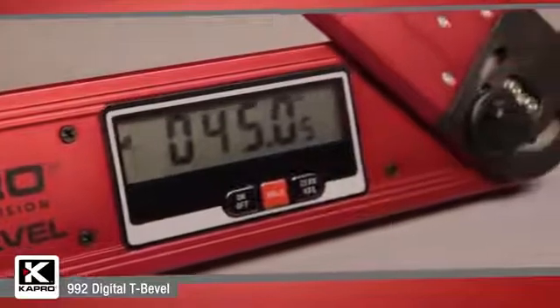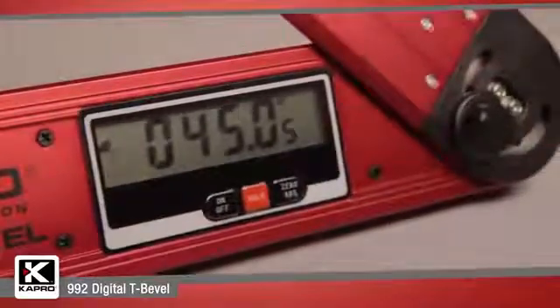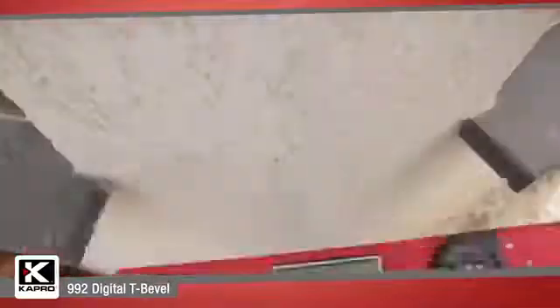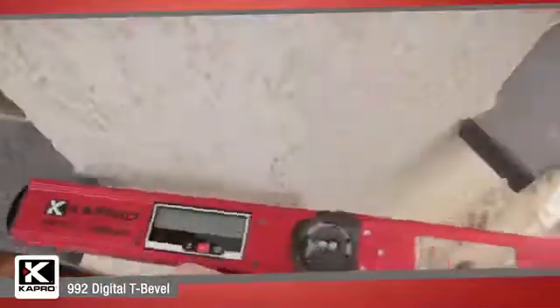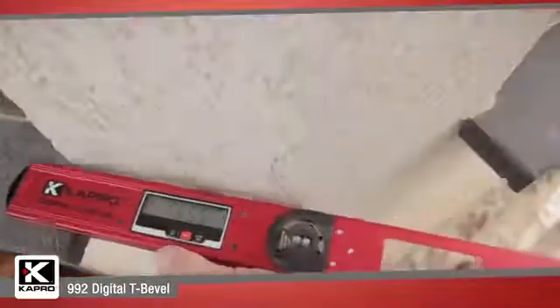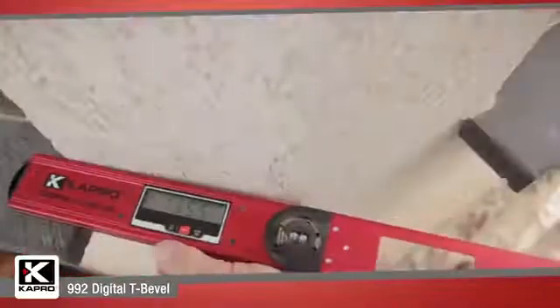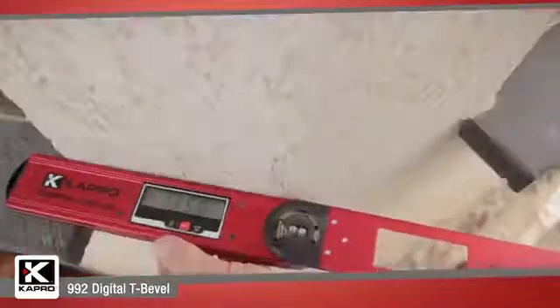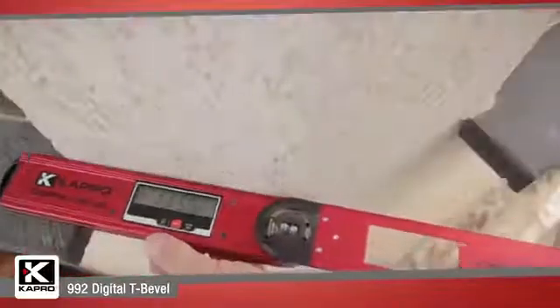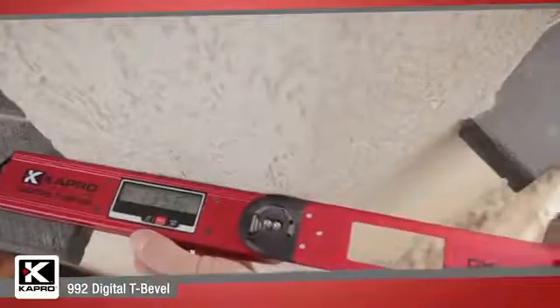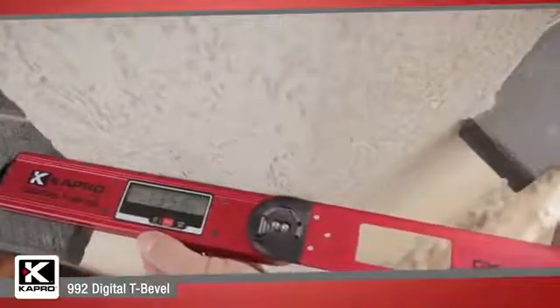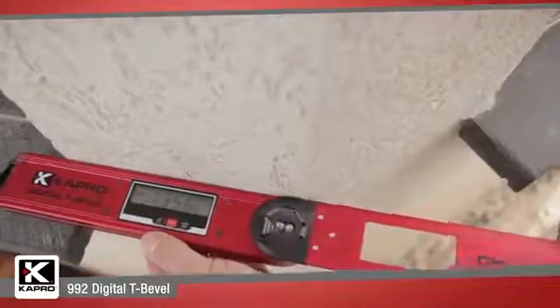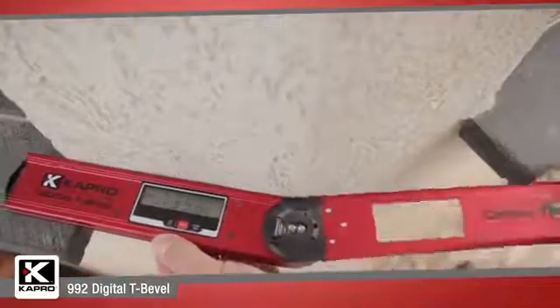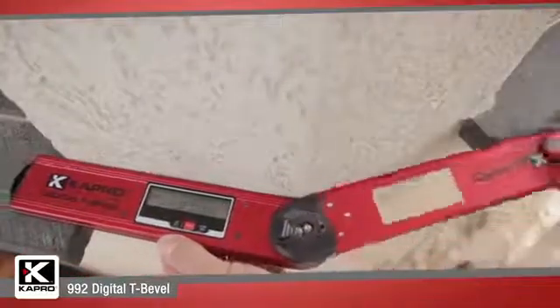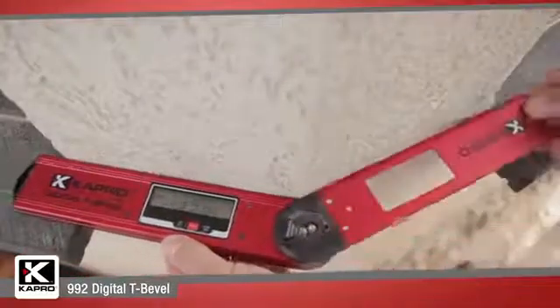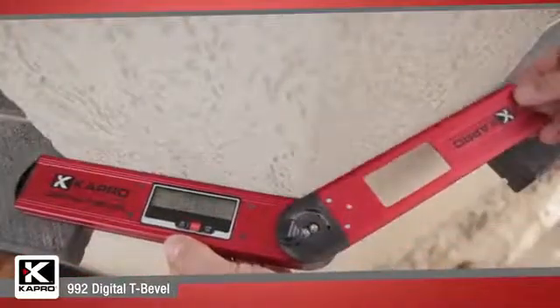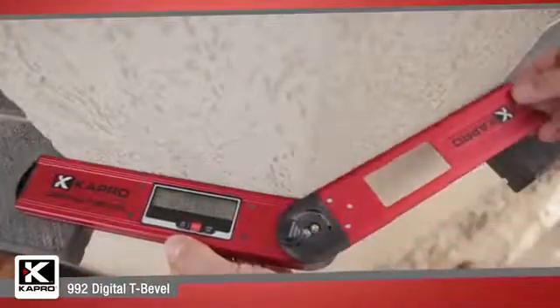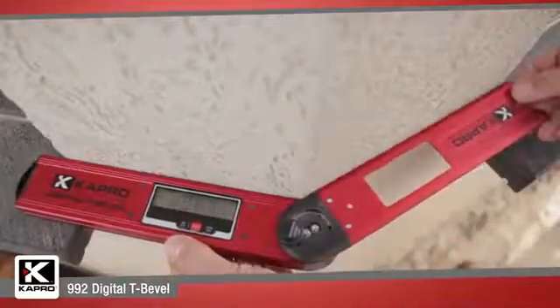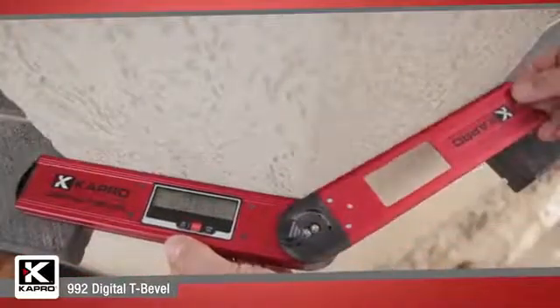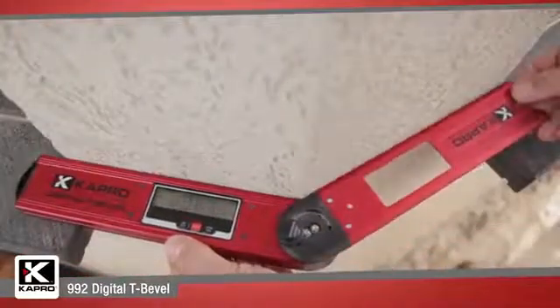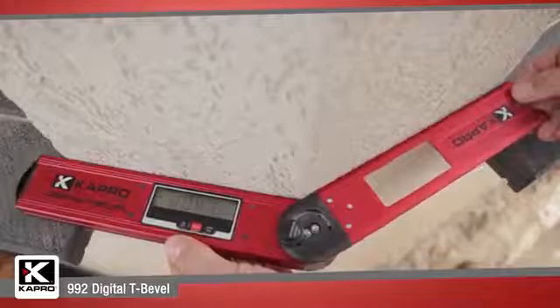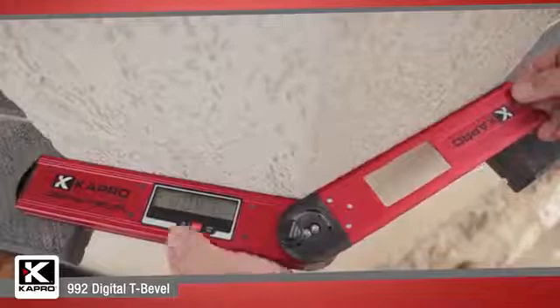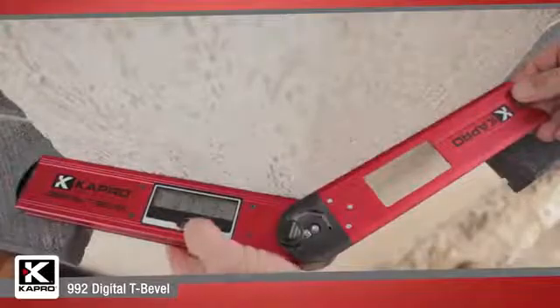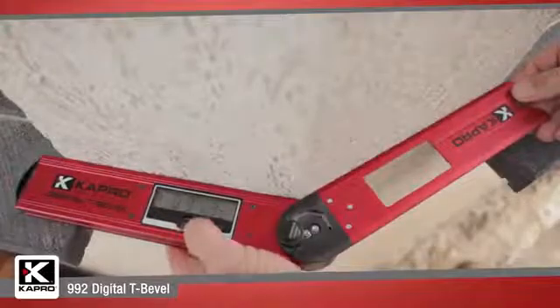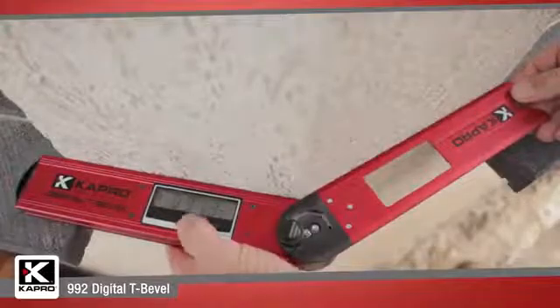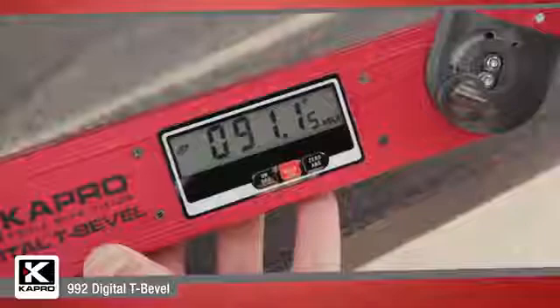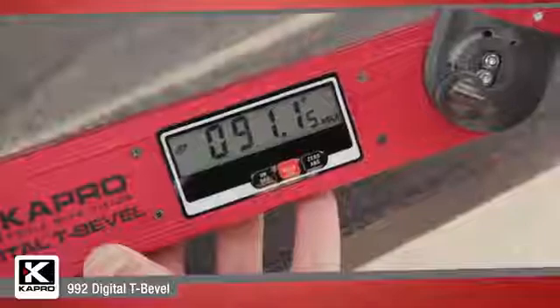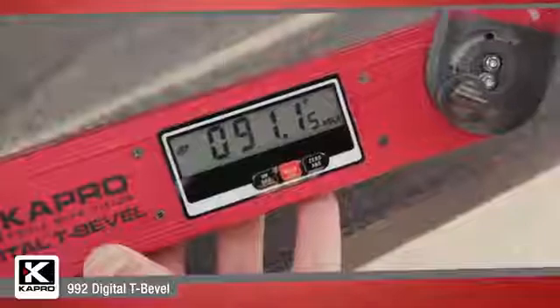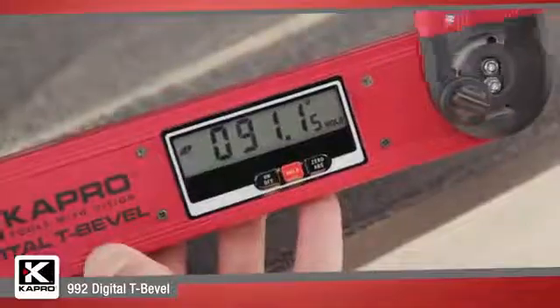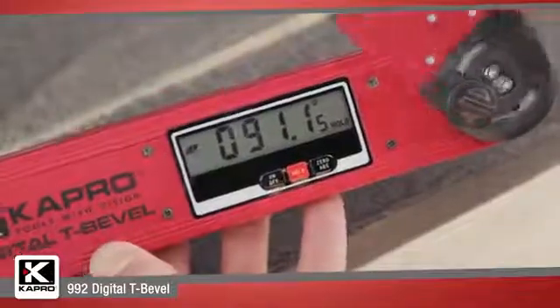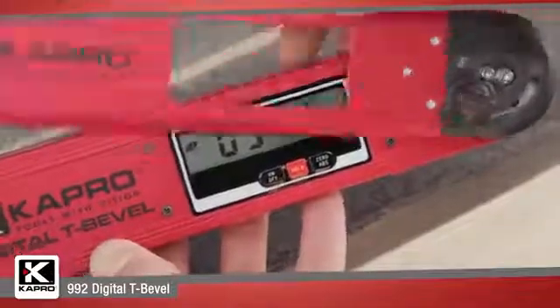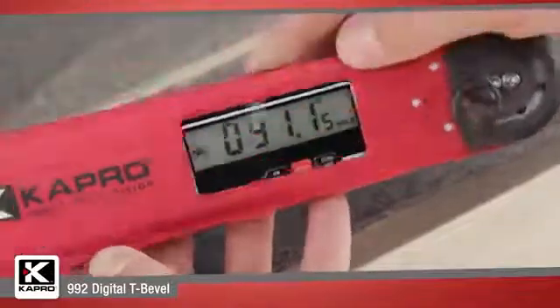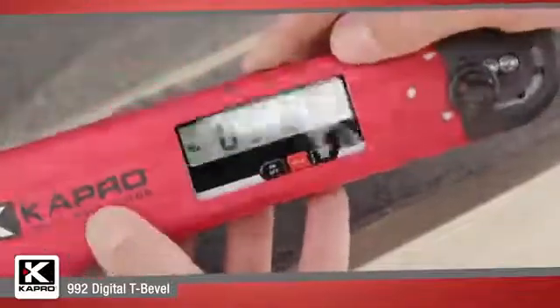You can set the reference angle to a false zero for transferring angle measurements and for gradient and slope measuring with the push of one button.